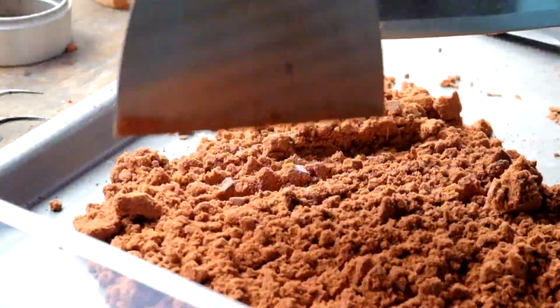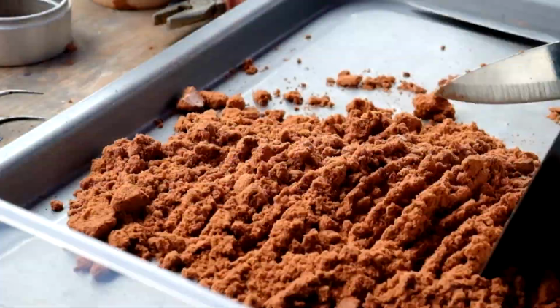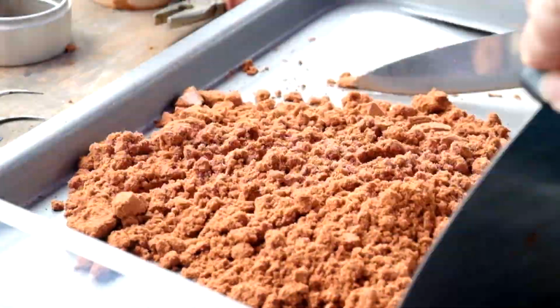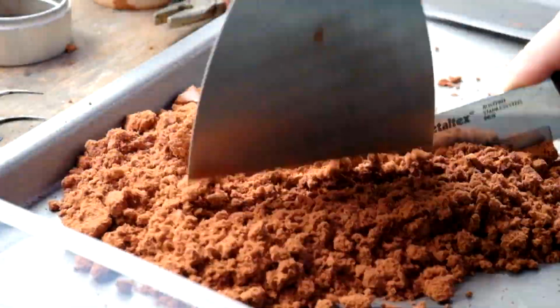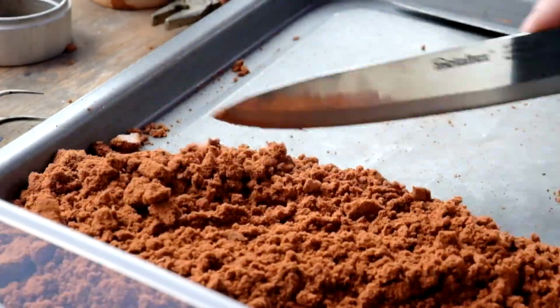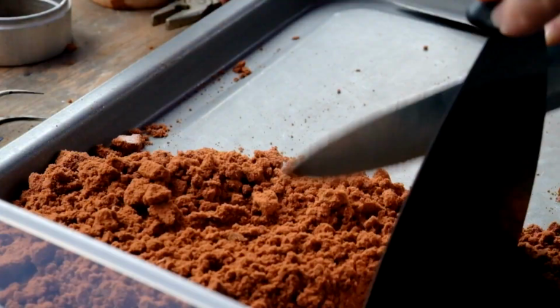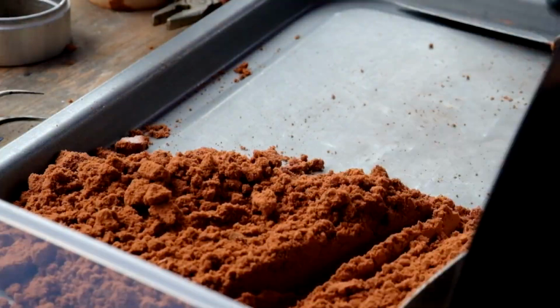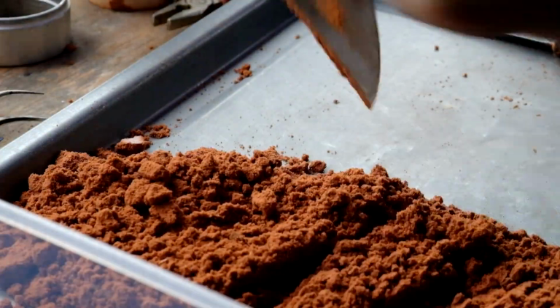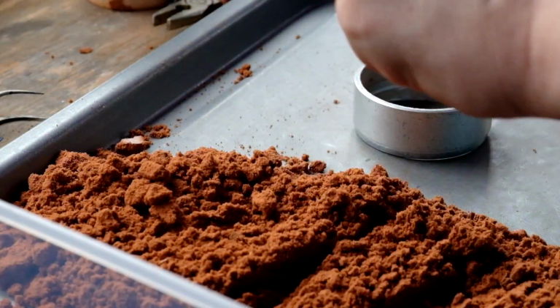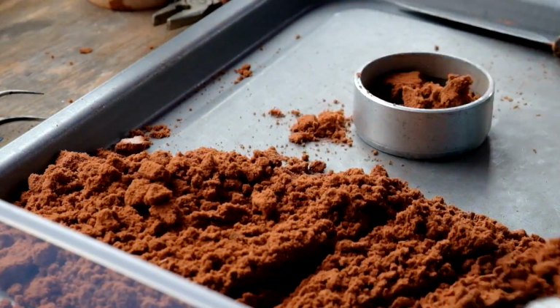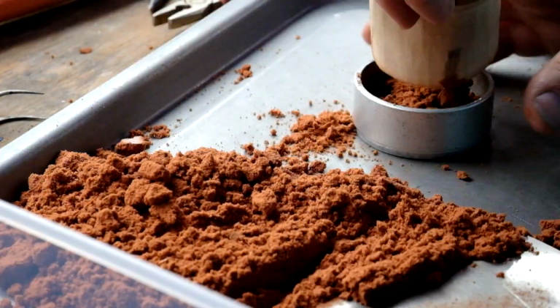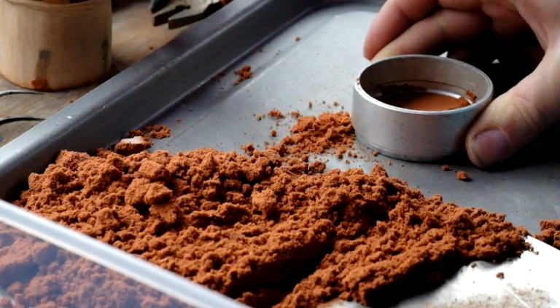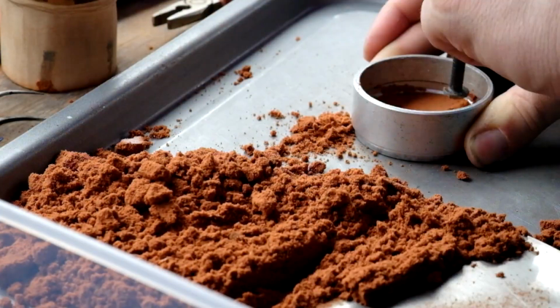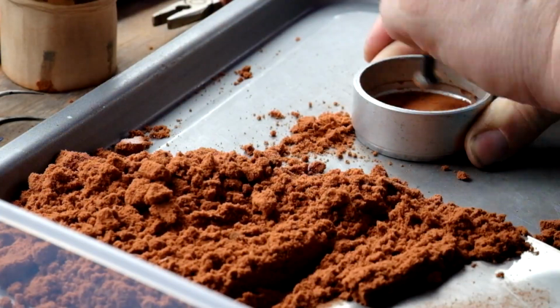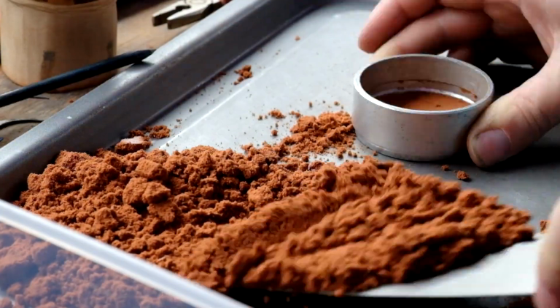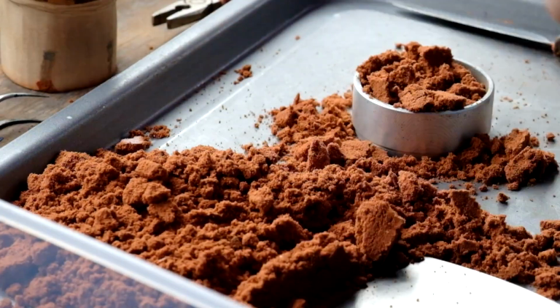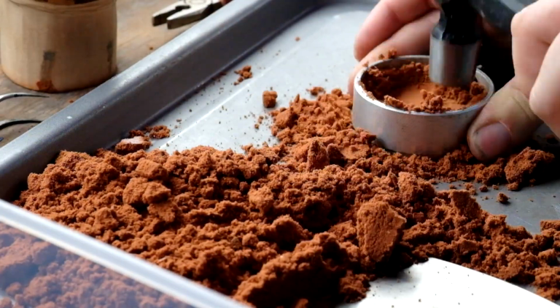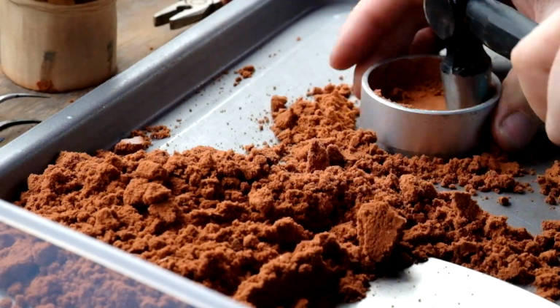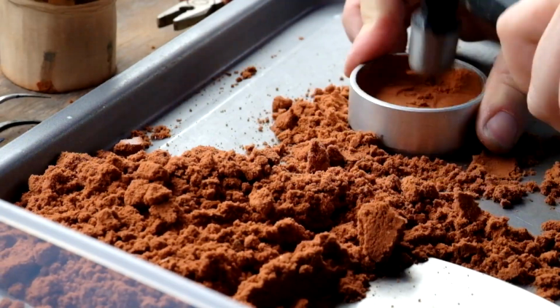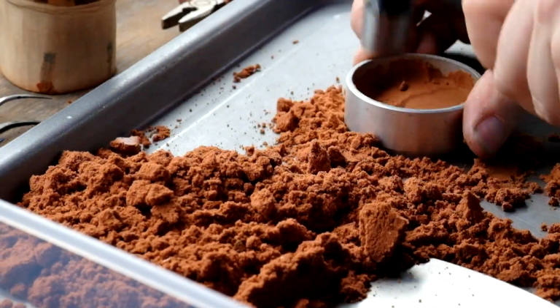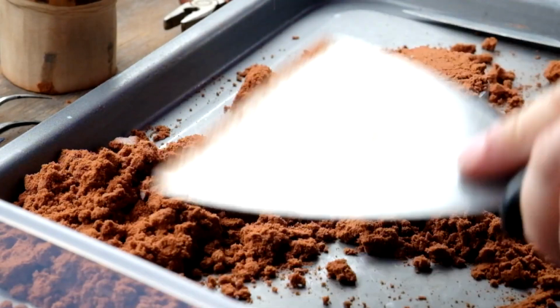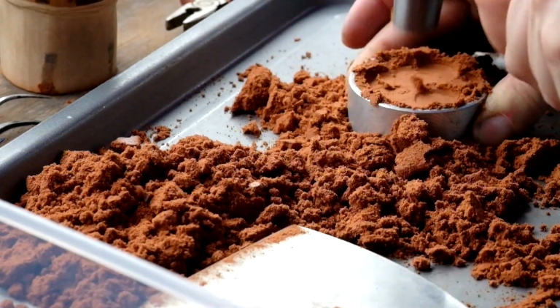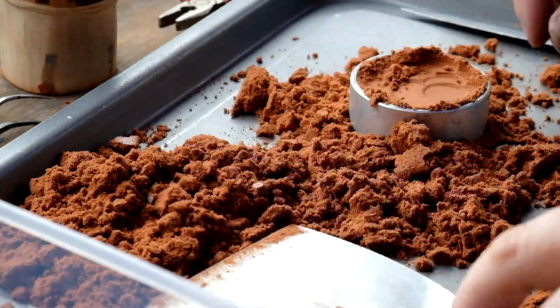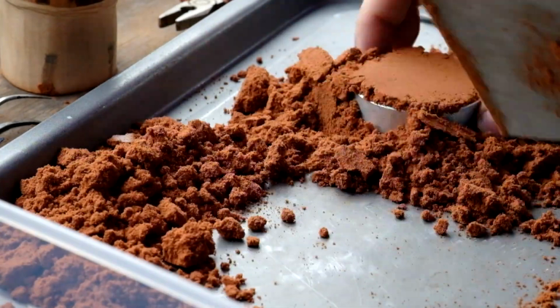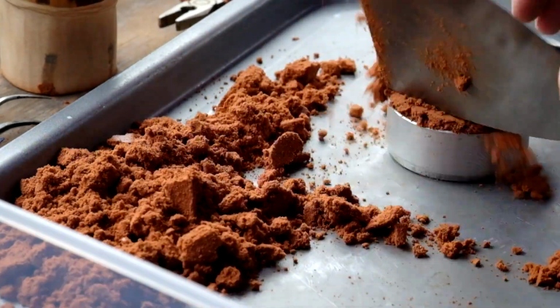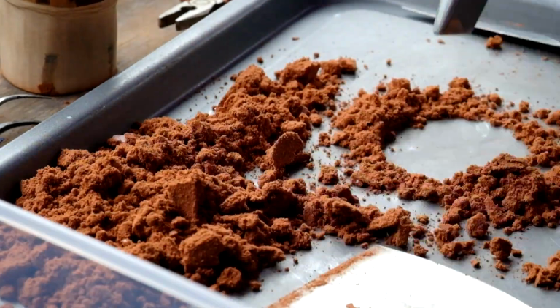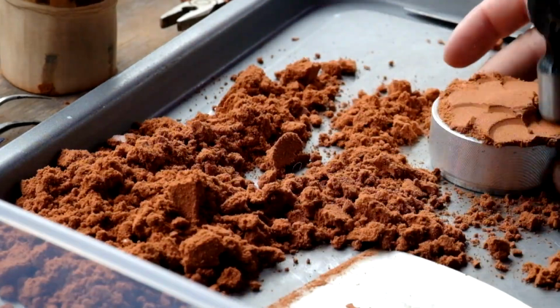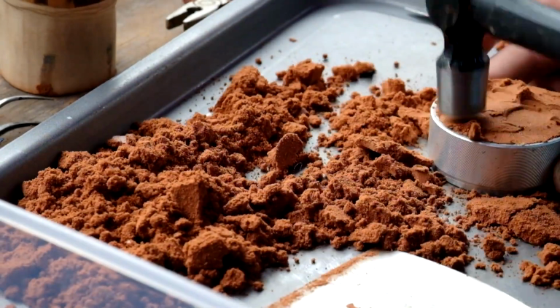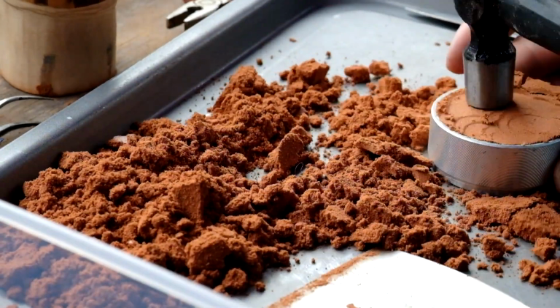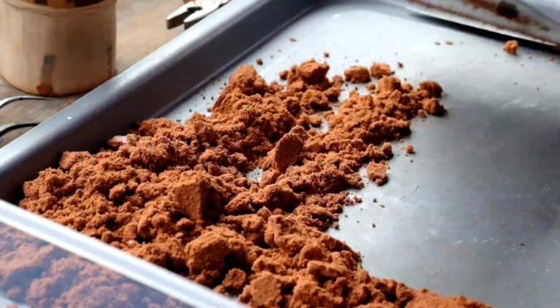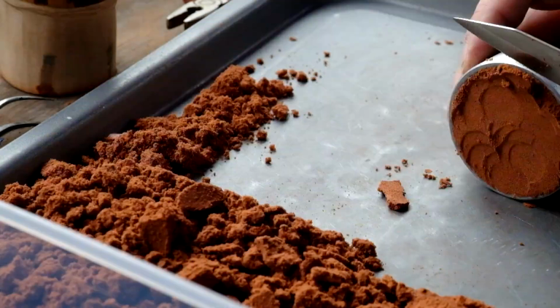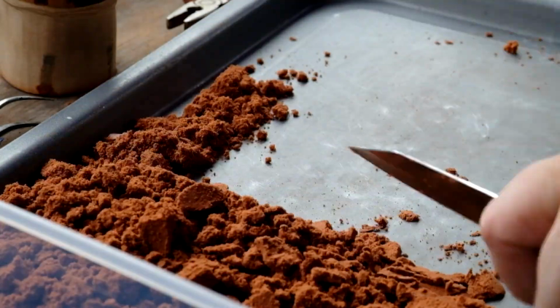And here we go again, reloading them all. Slightly better camera angle this time, although only slightly better.